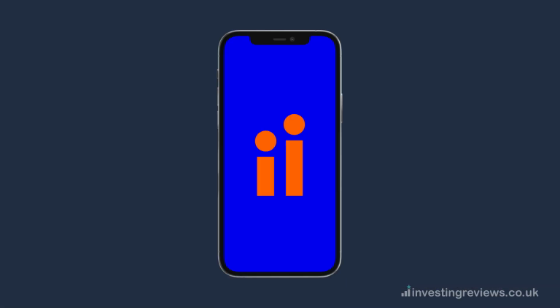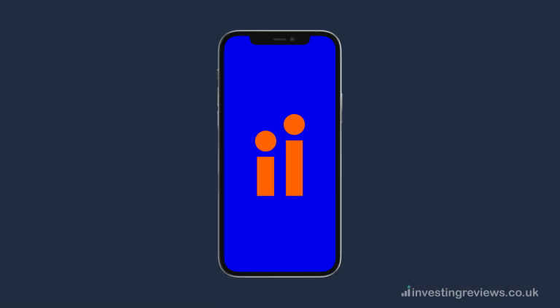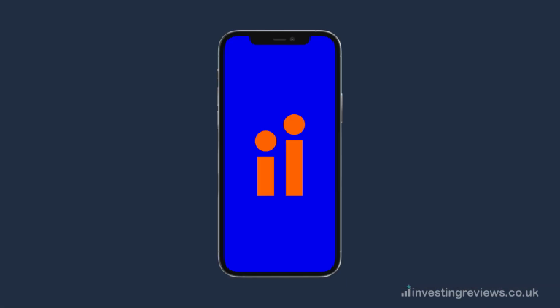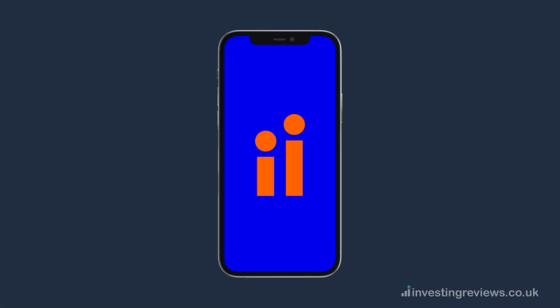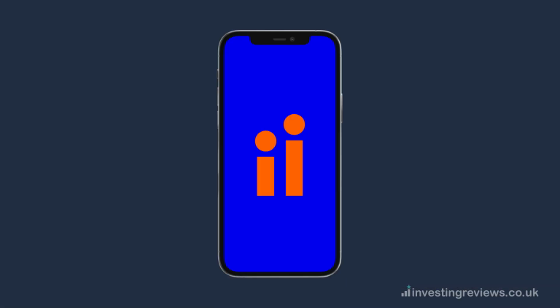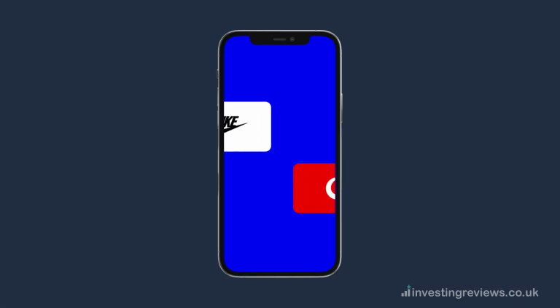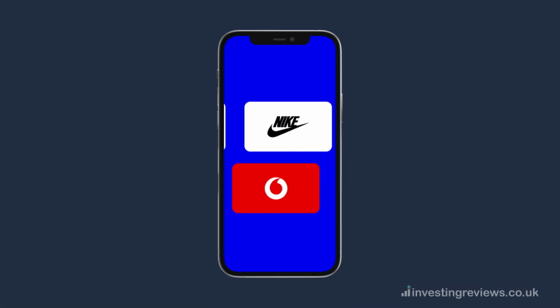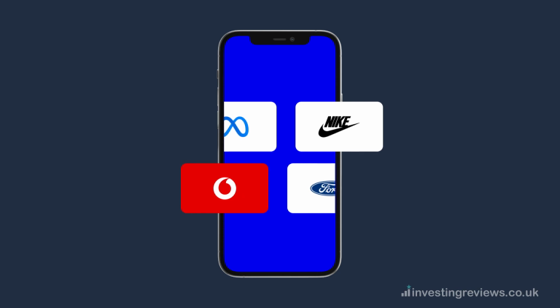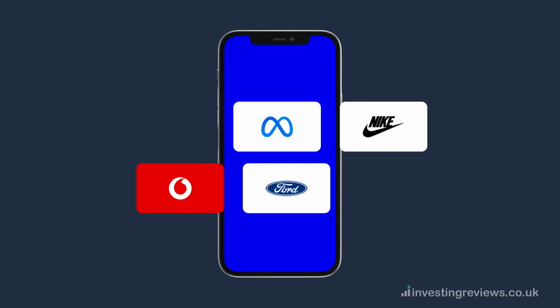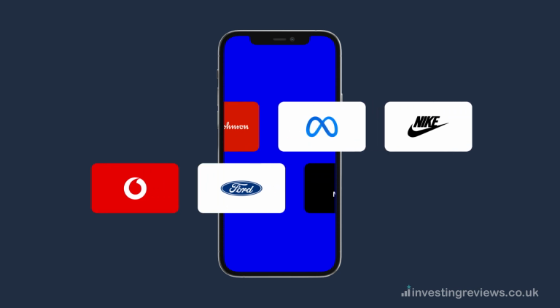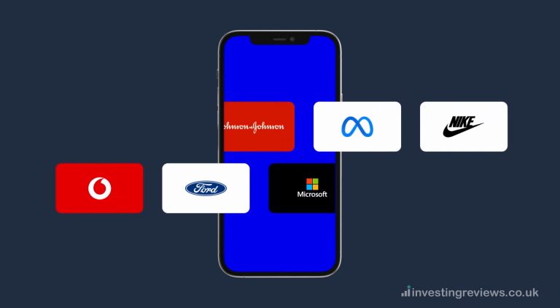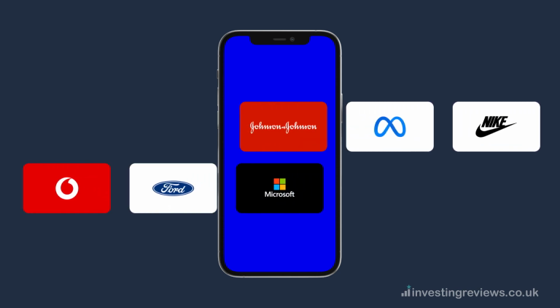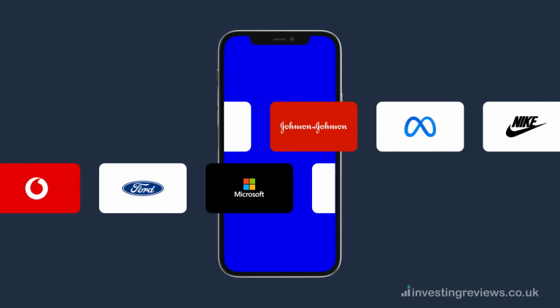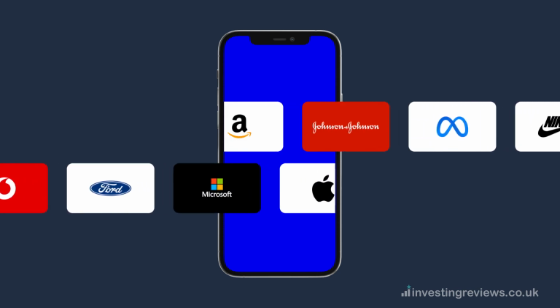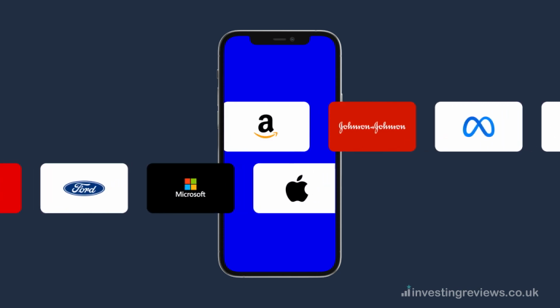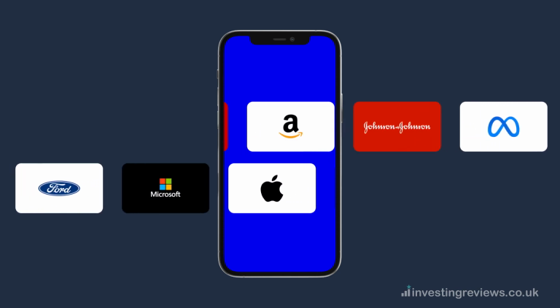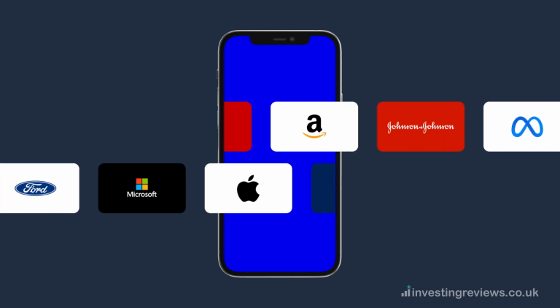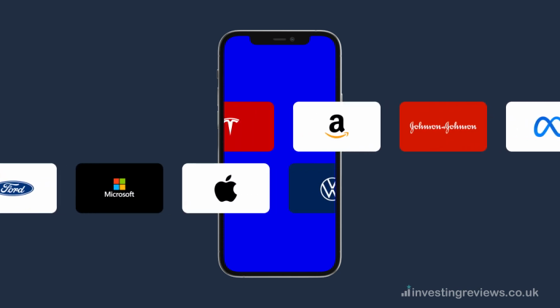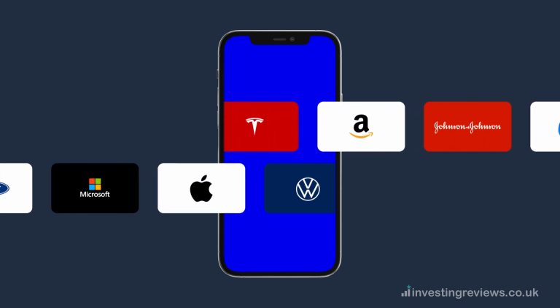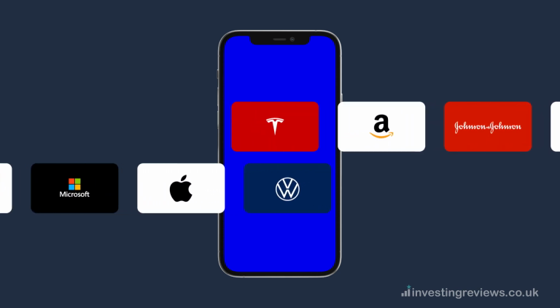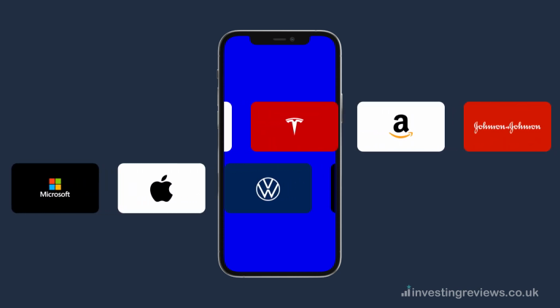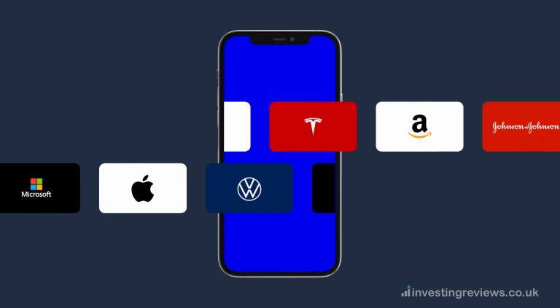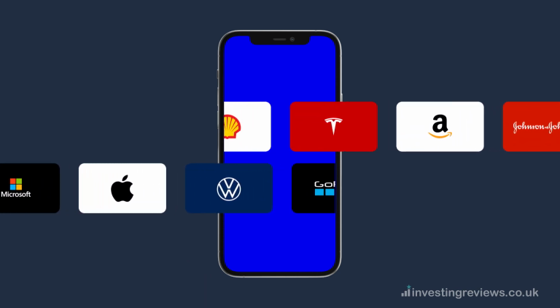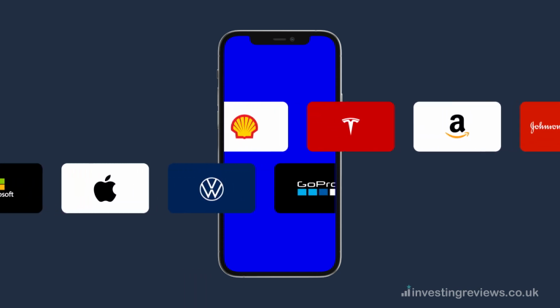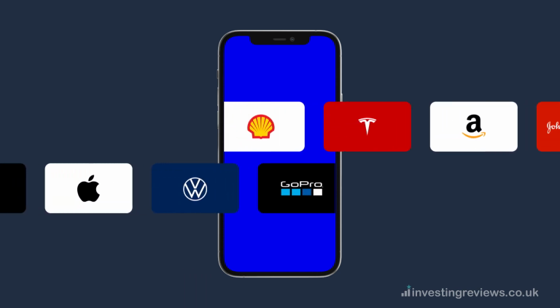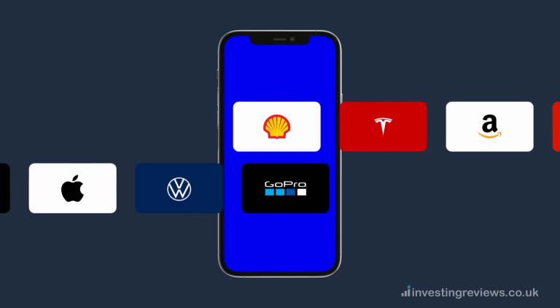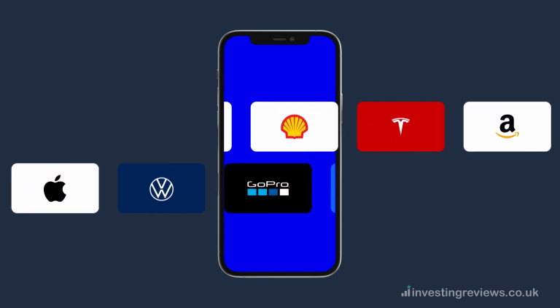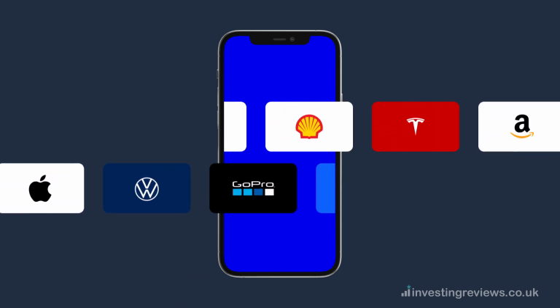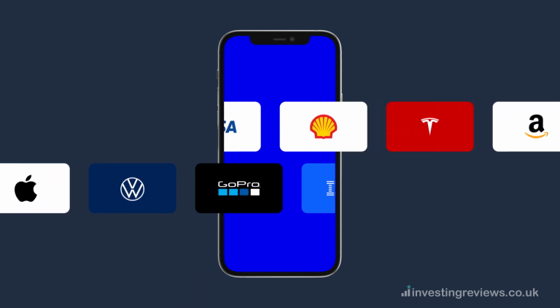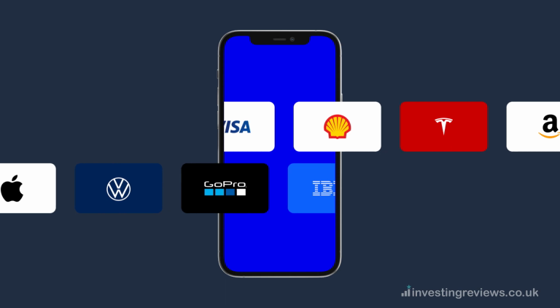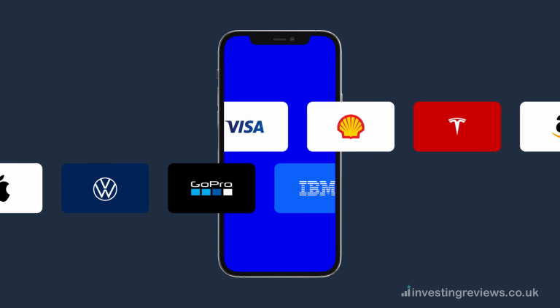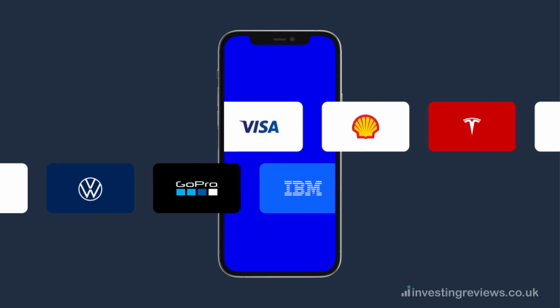Interactive Investor offers a variety of funds and ETFs. For investors with a large portfolio, it's the best all-rounder.